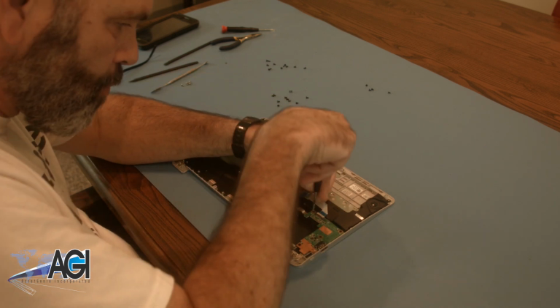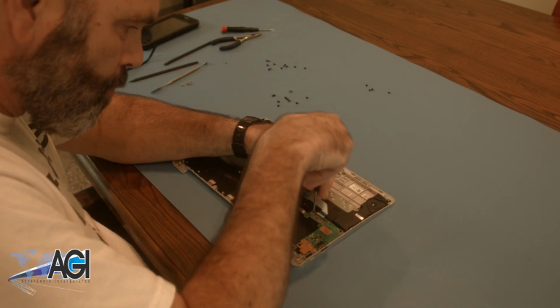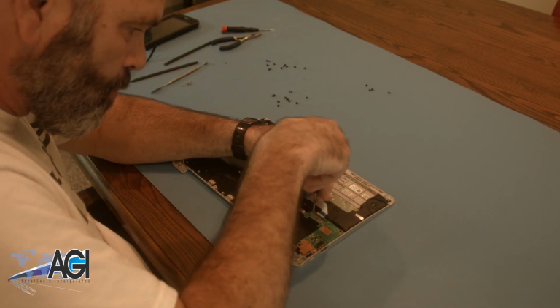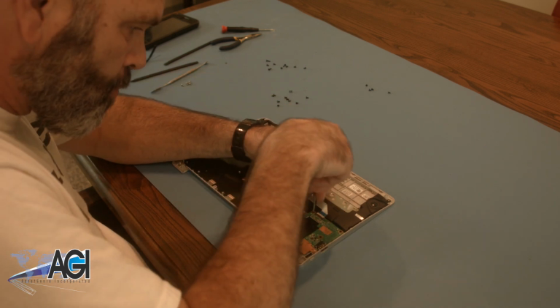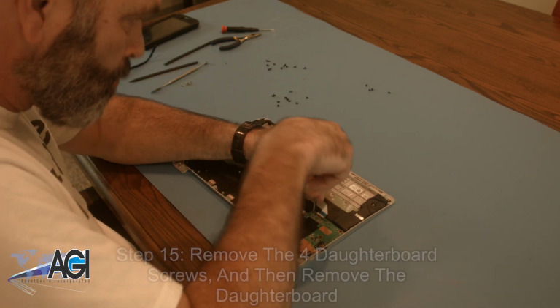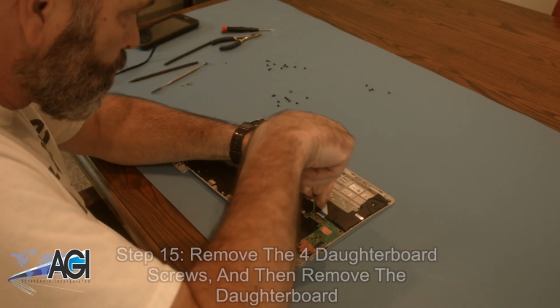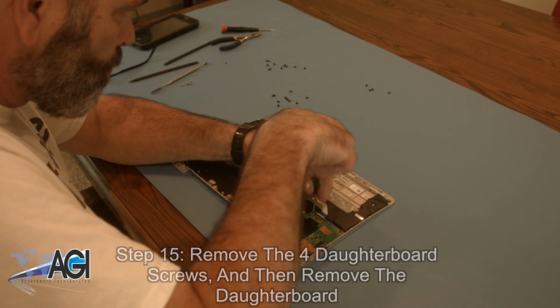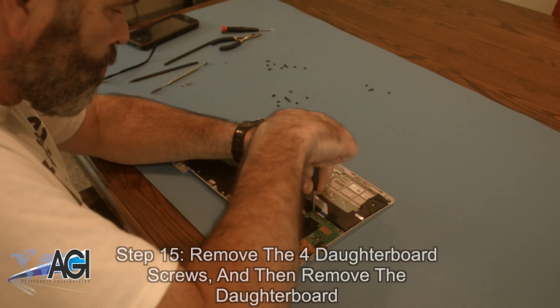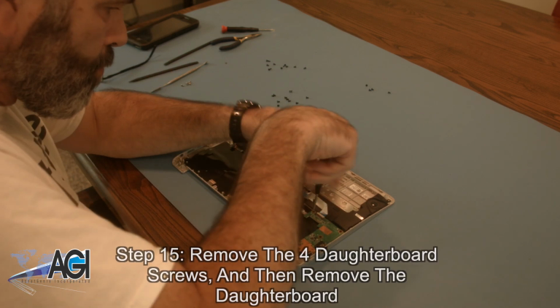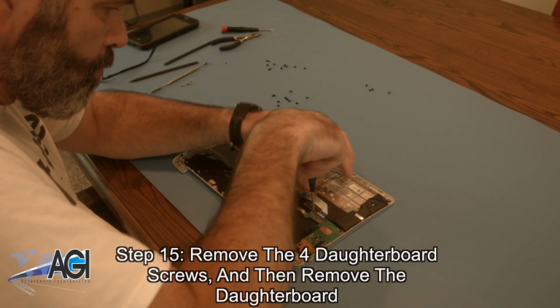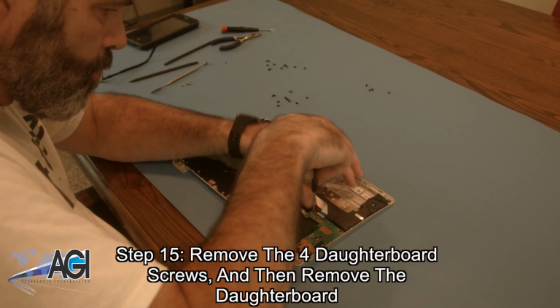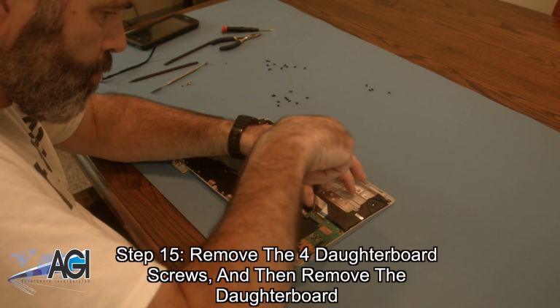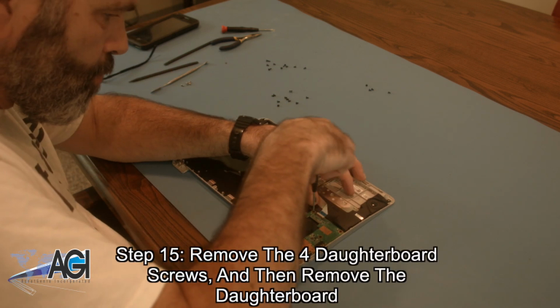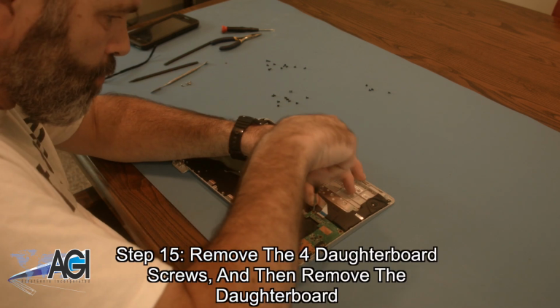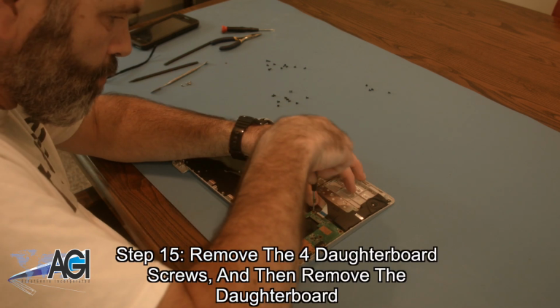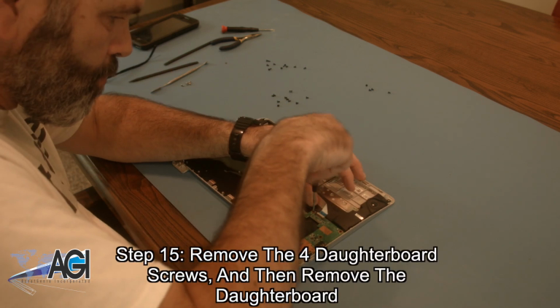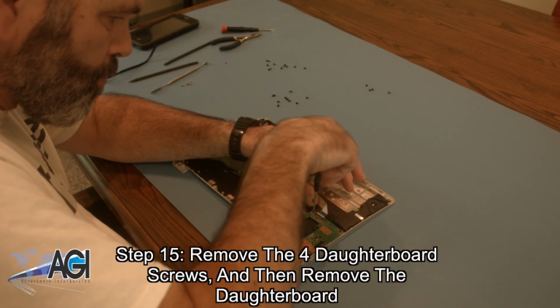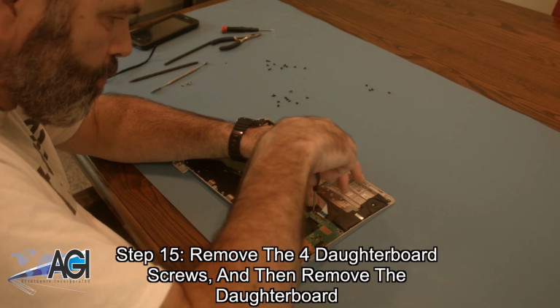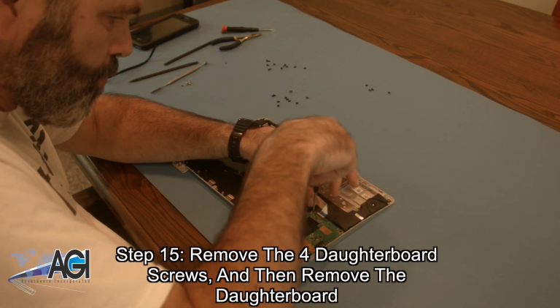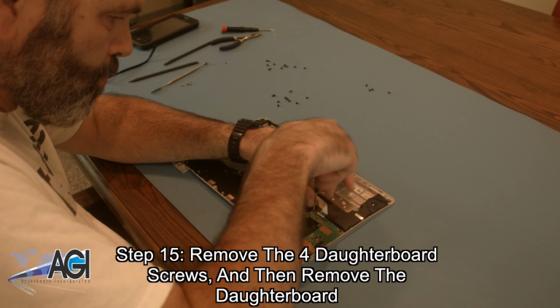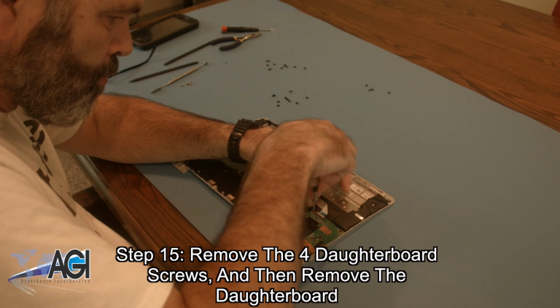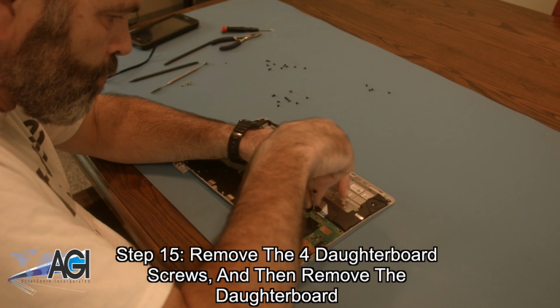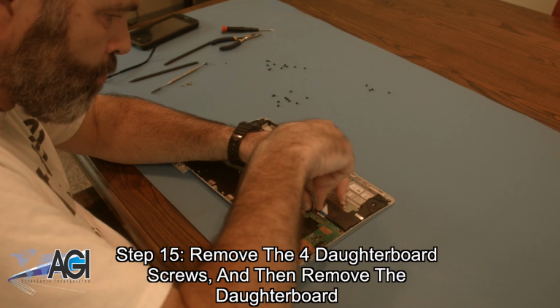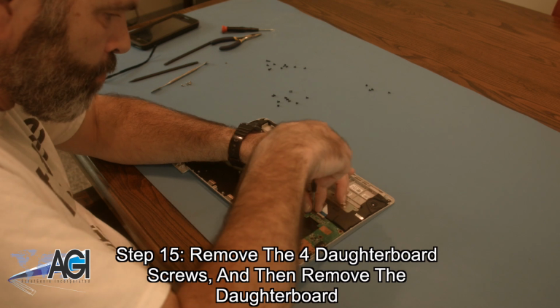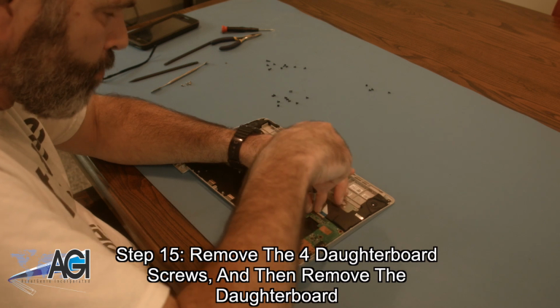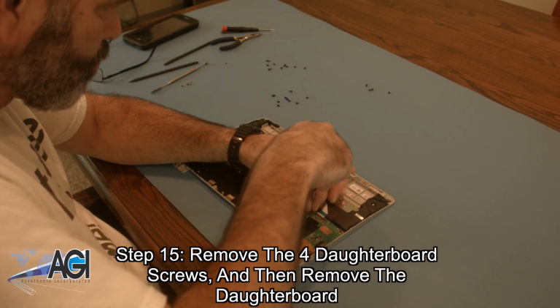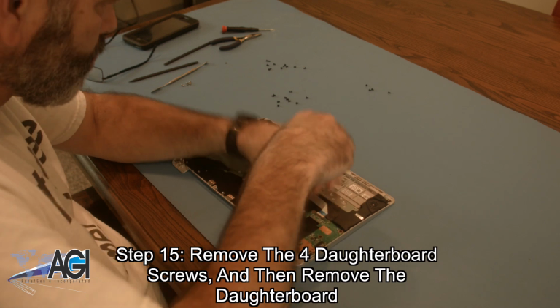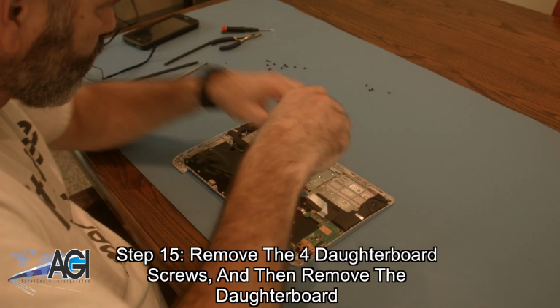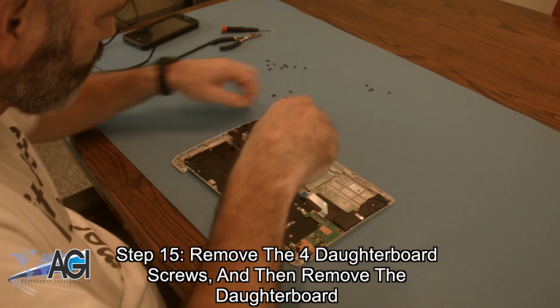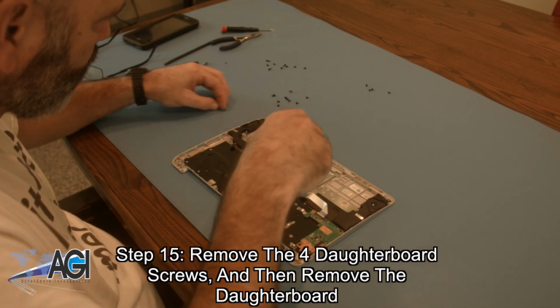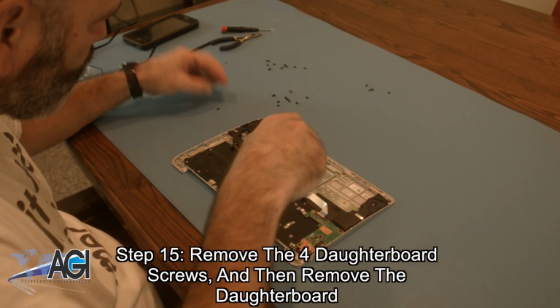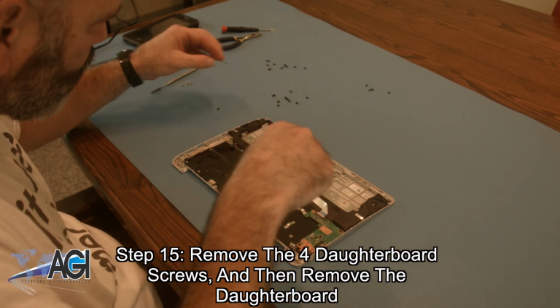Now, you will remove the four daughterboard screws and then remove the daughterboard.